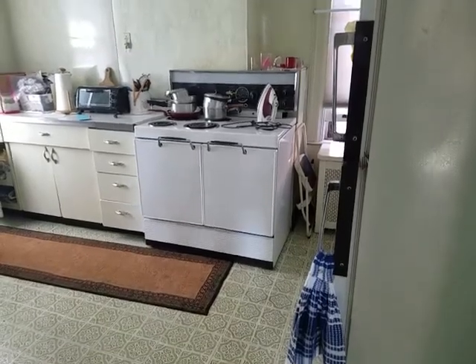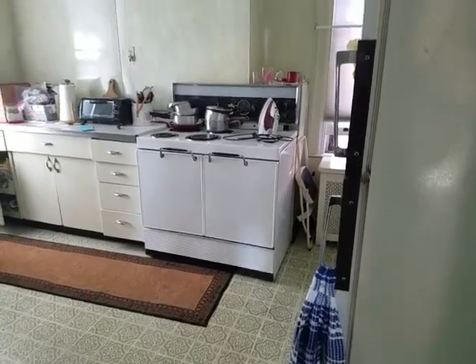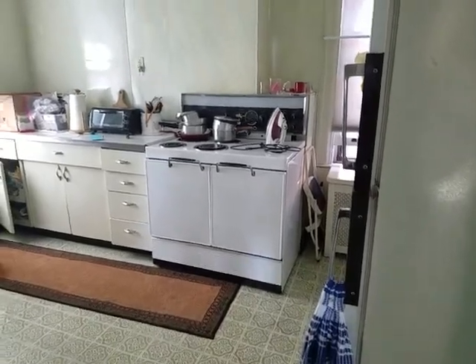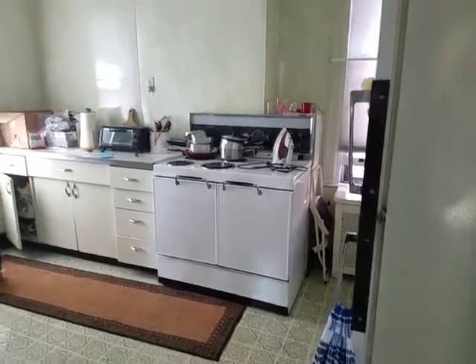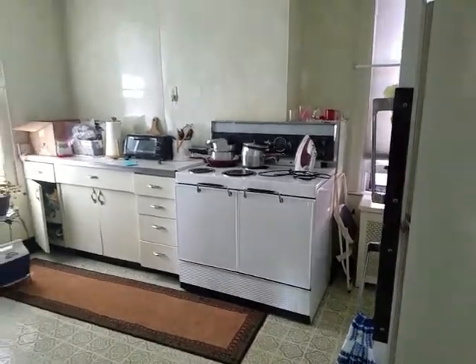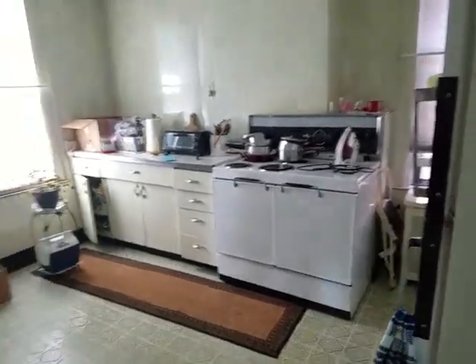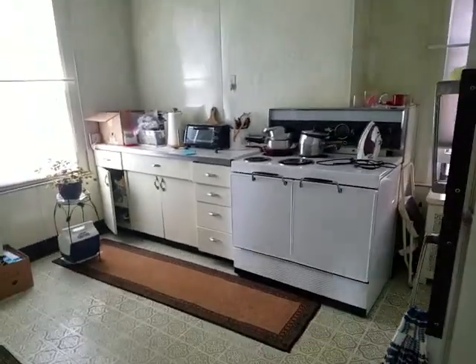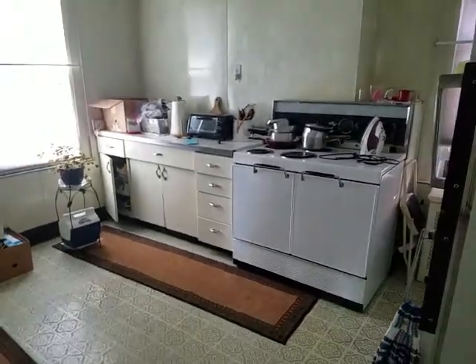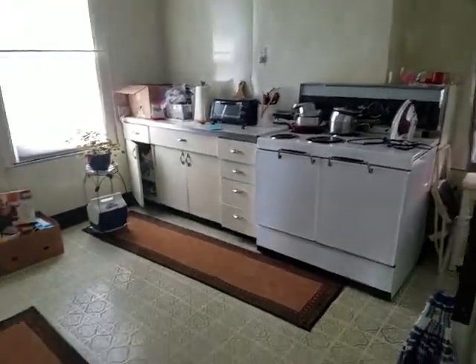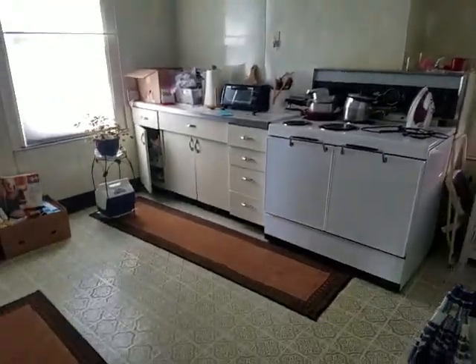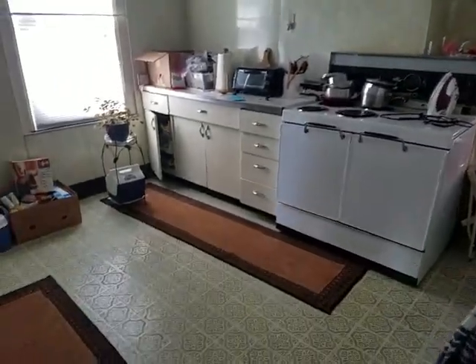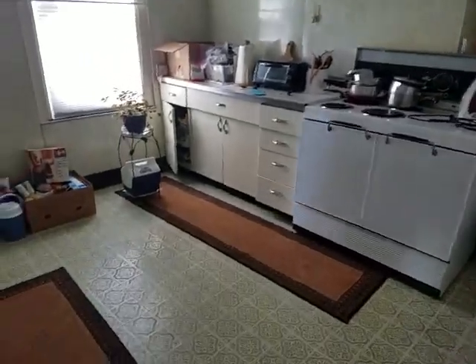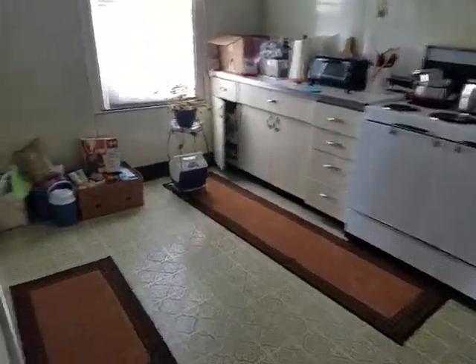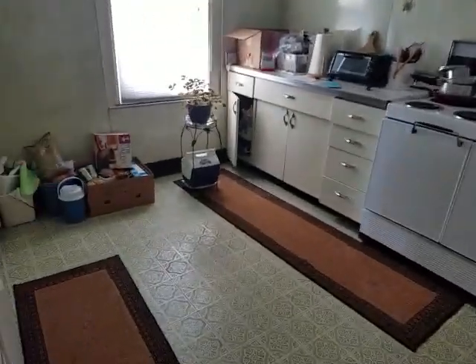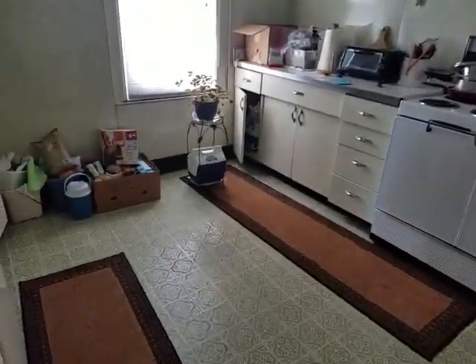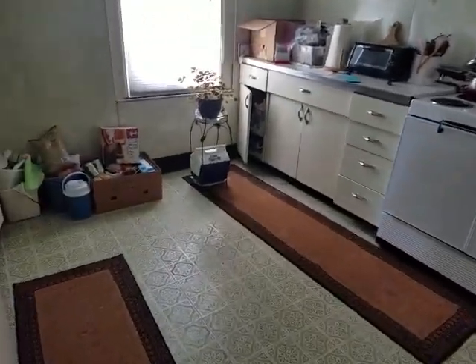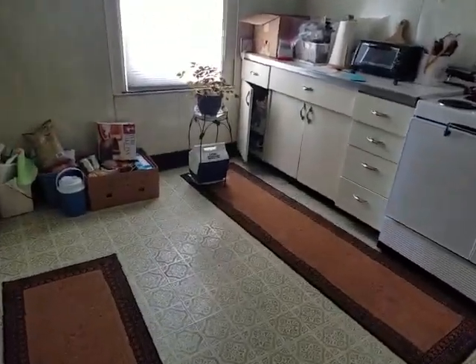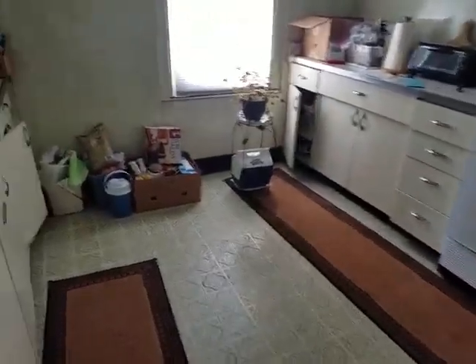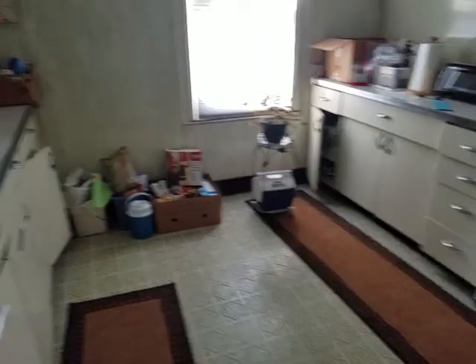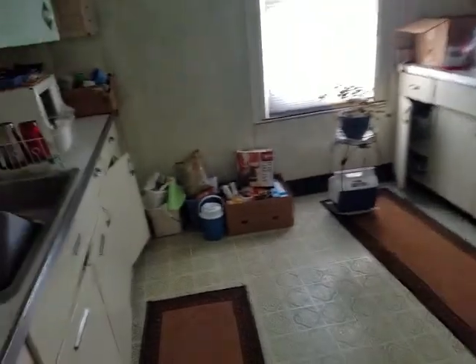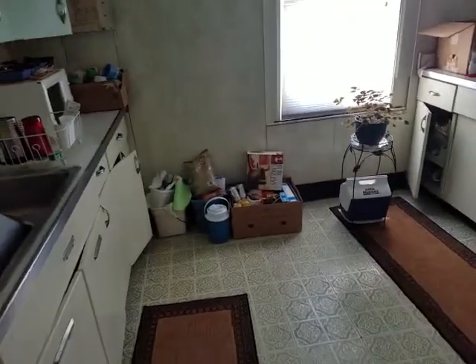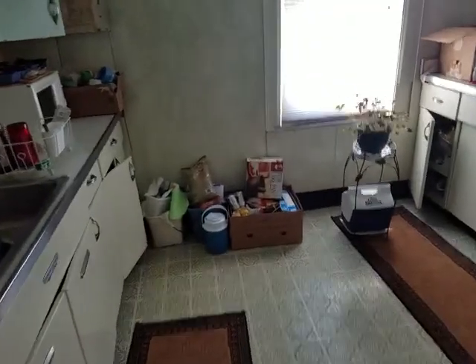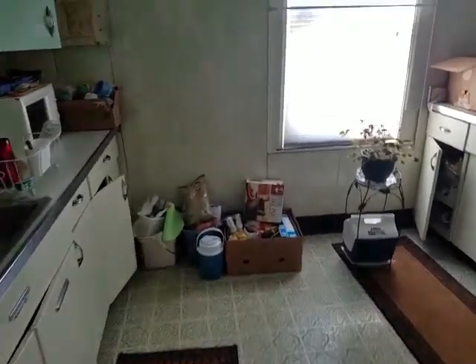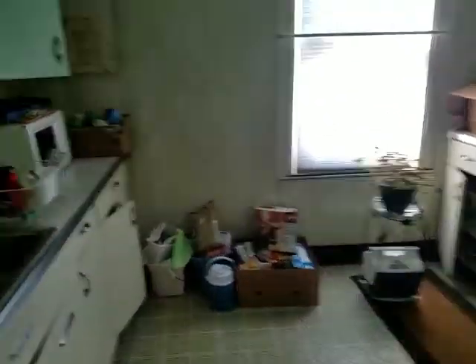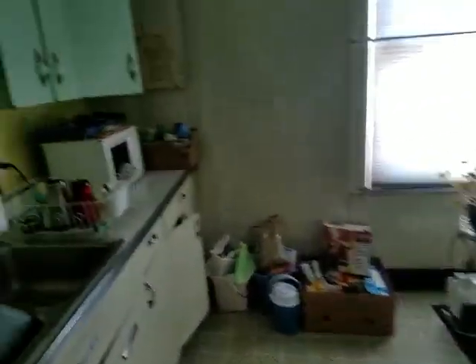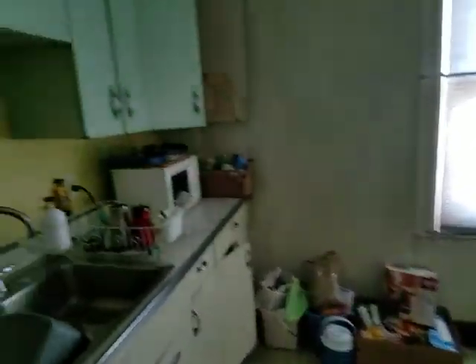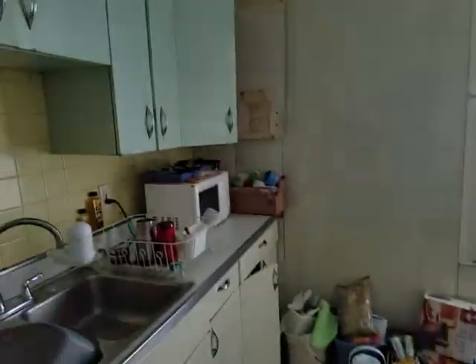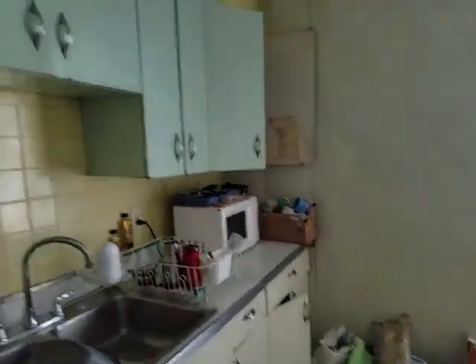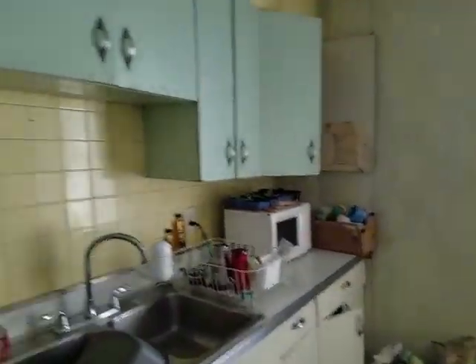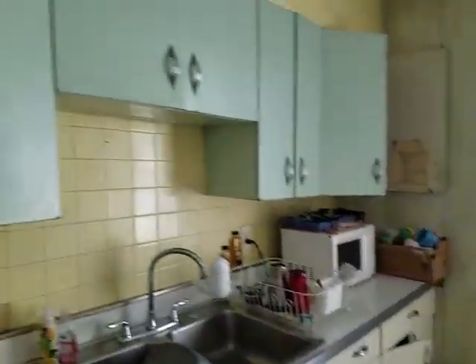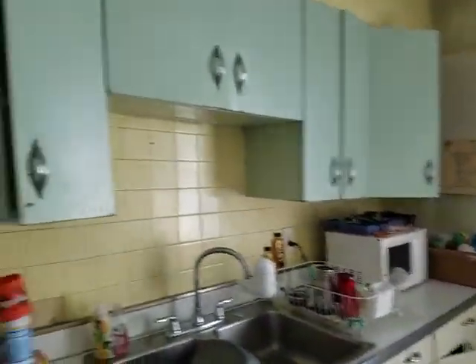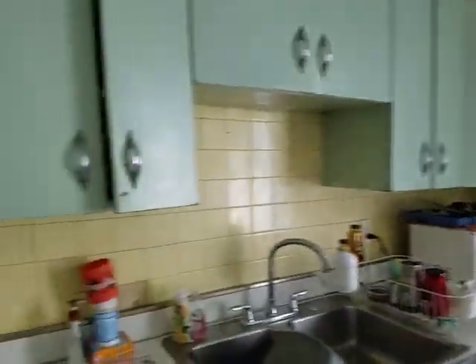Okay, this is the second floor, which is where I'm going to live. This is the ancient kitchen from the 50s.